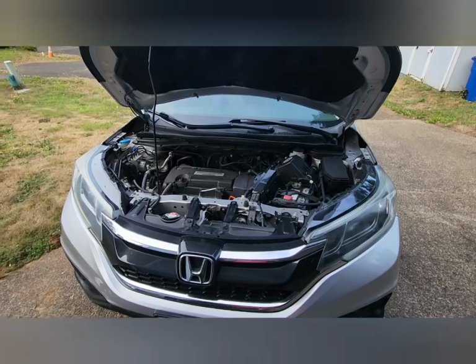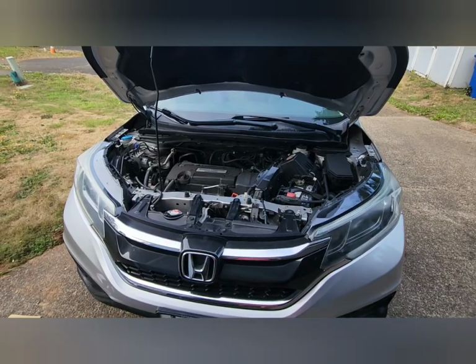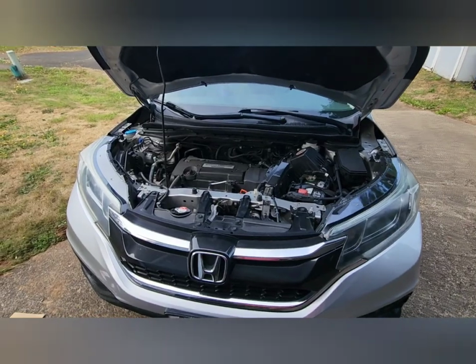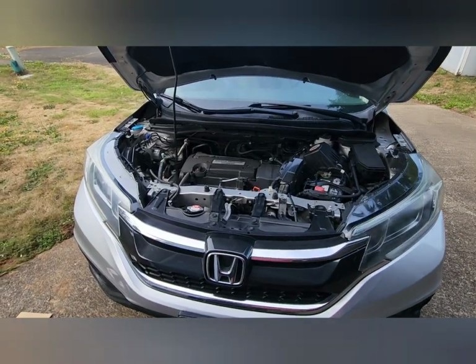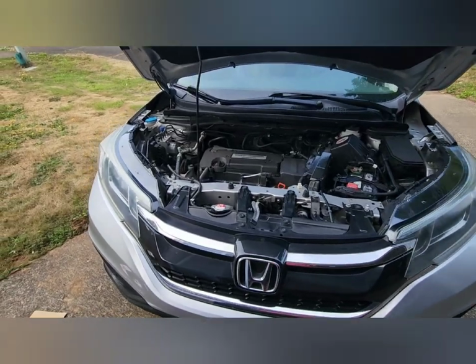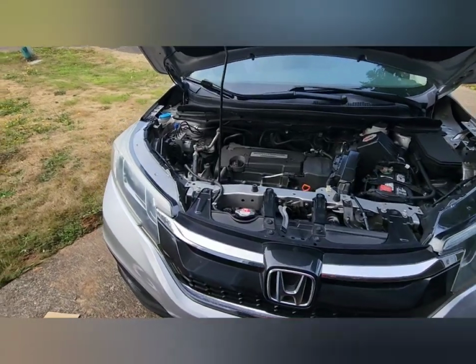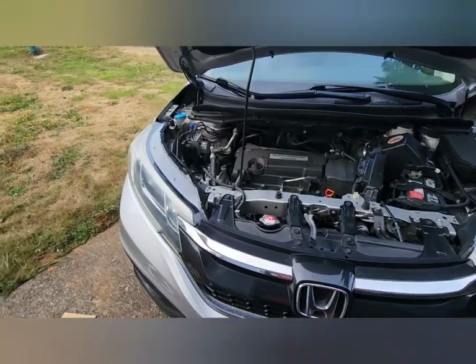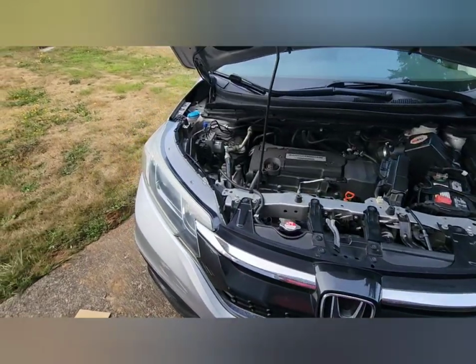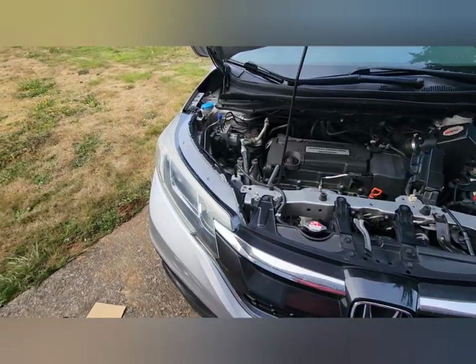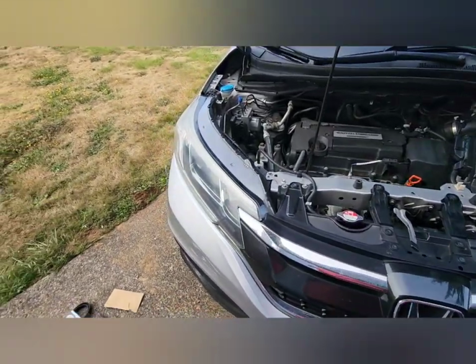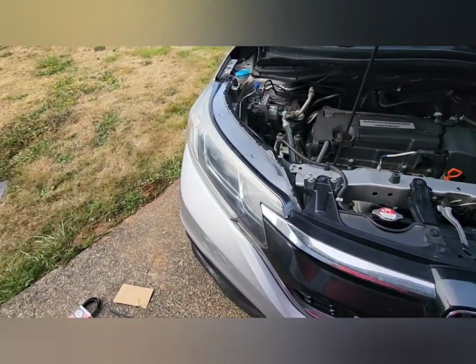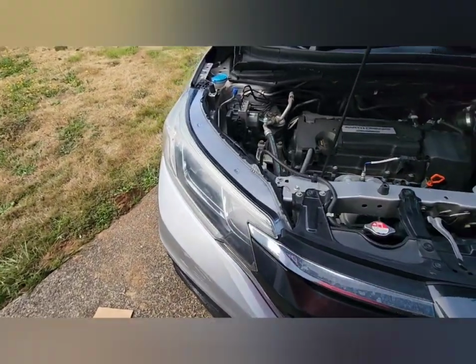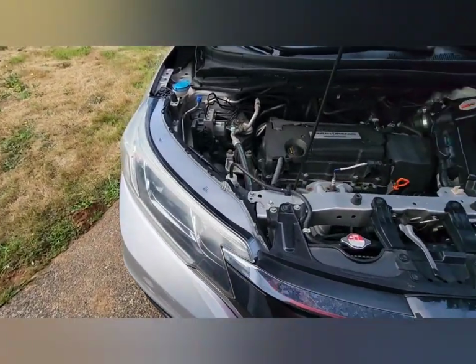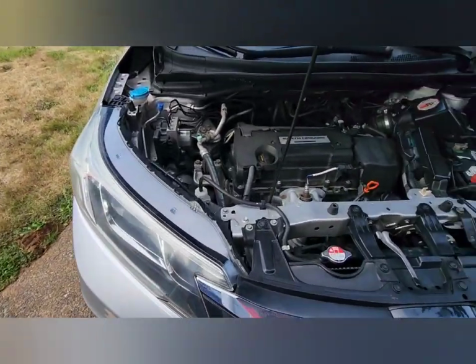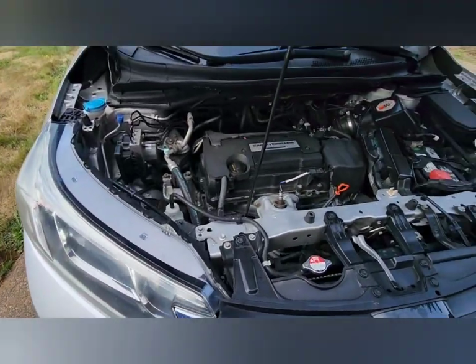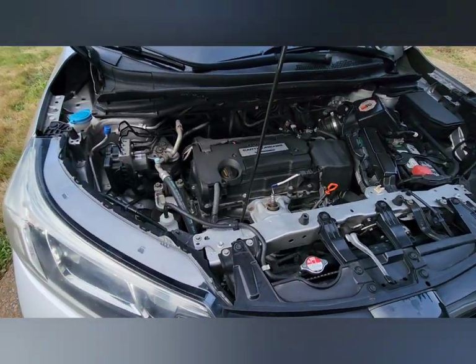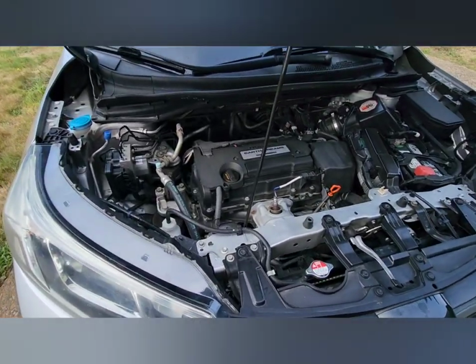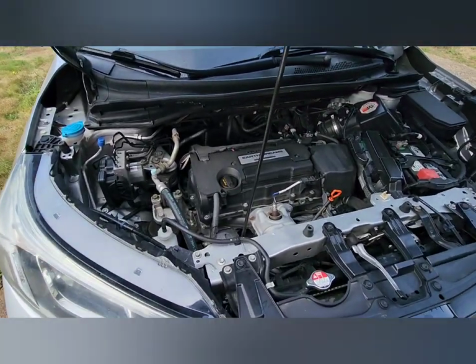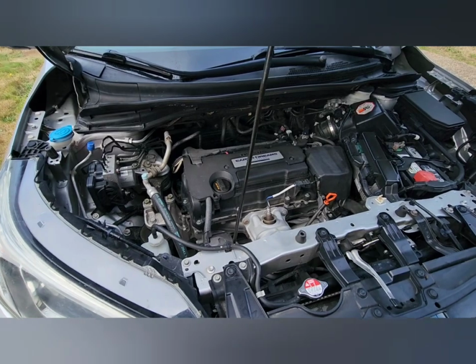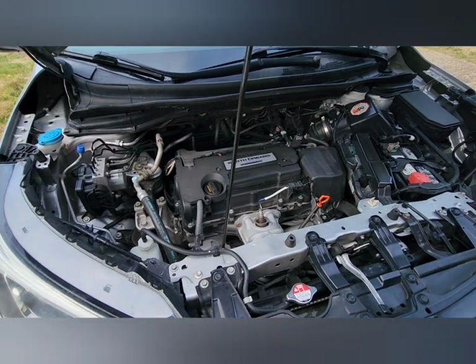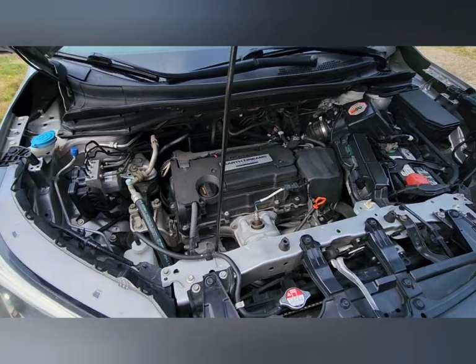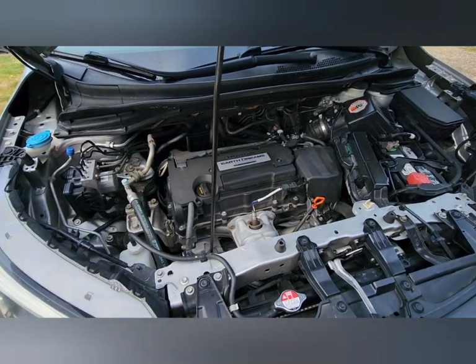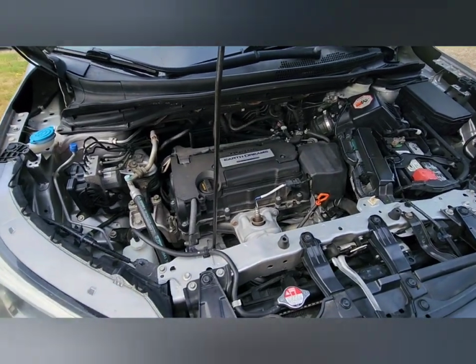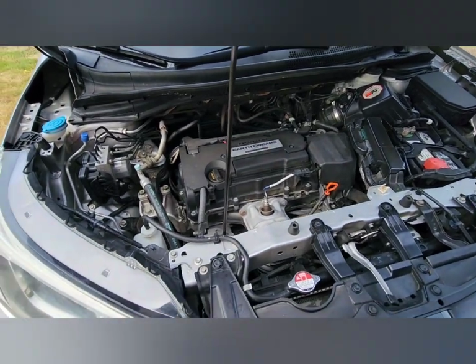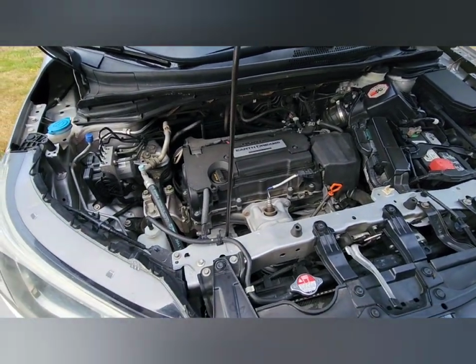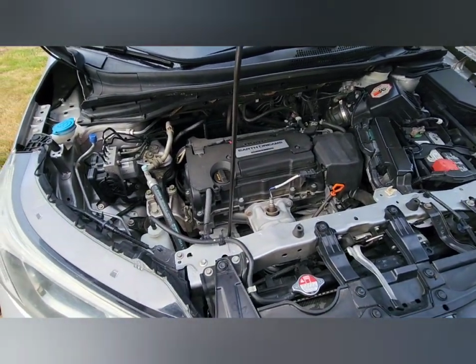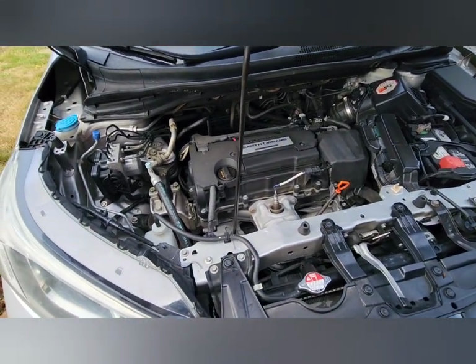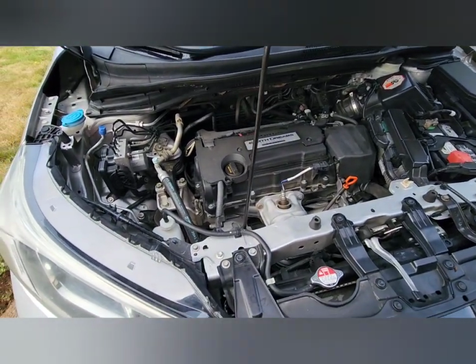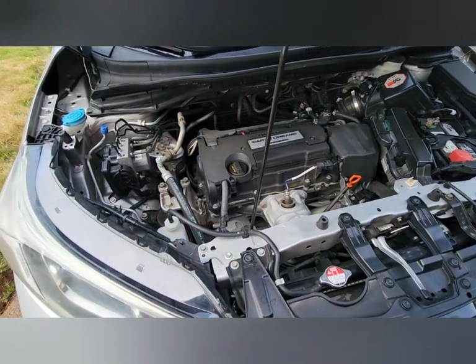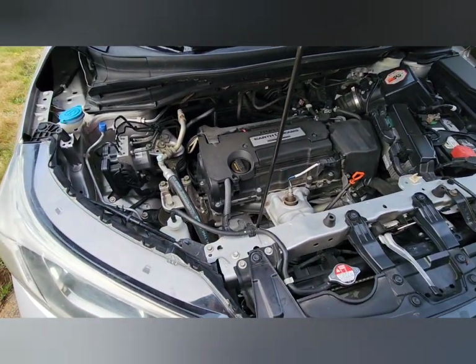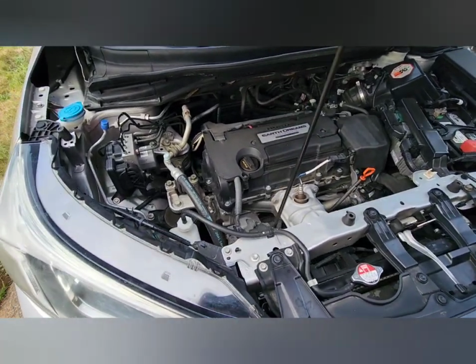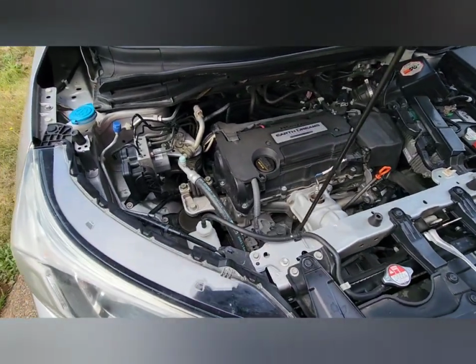Hey YouTube, today we're going to do the serpentine belt on a 2015 Honda CR-V all-wheel drive.